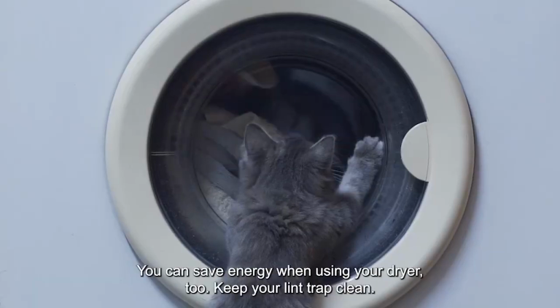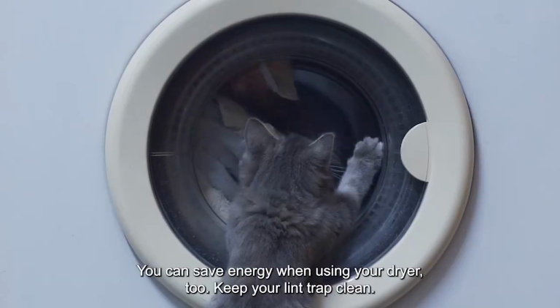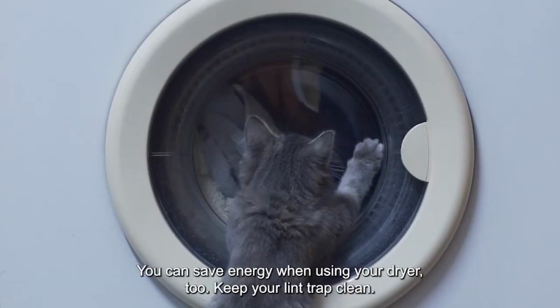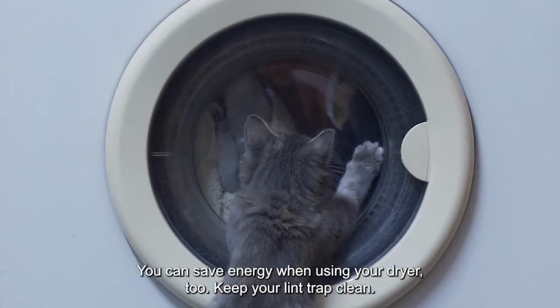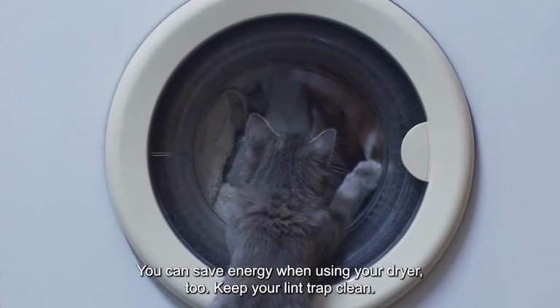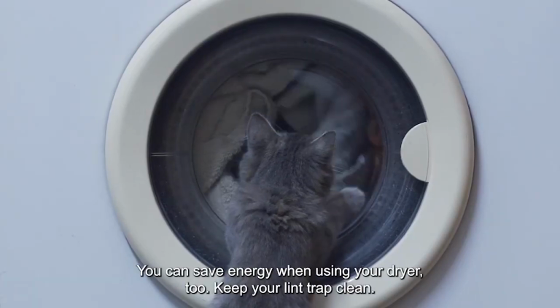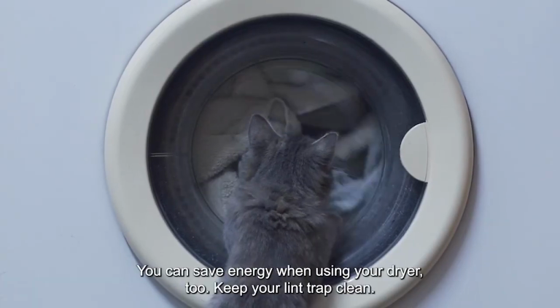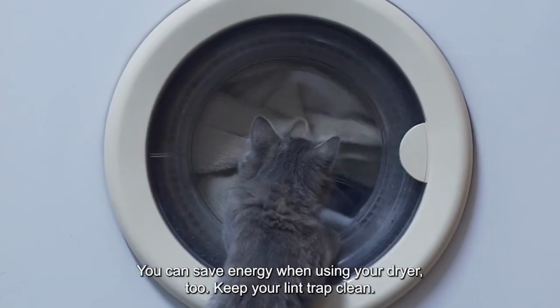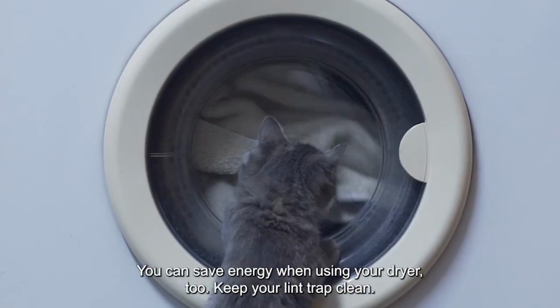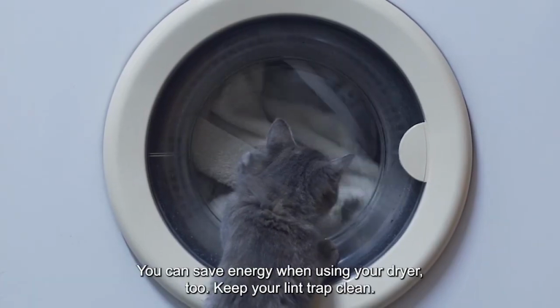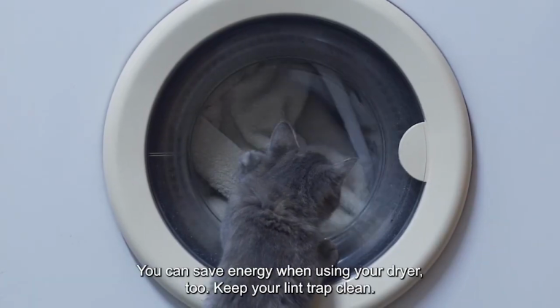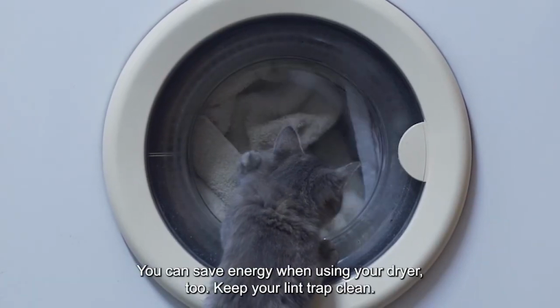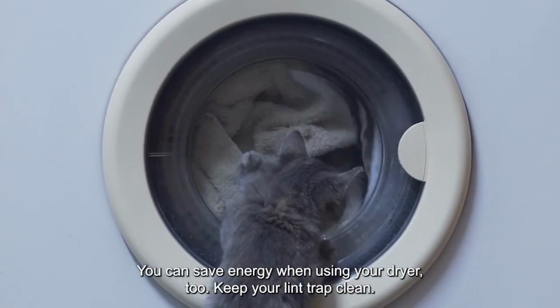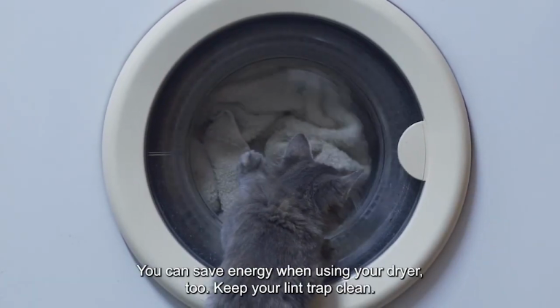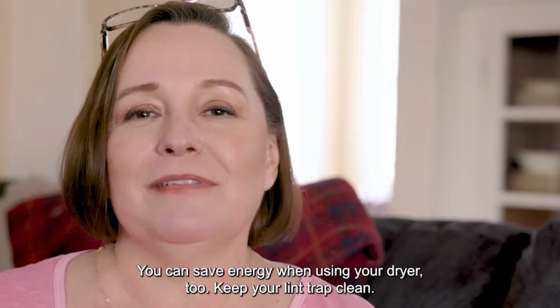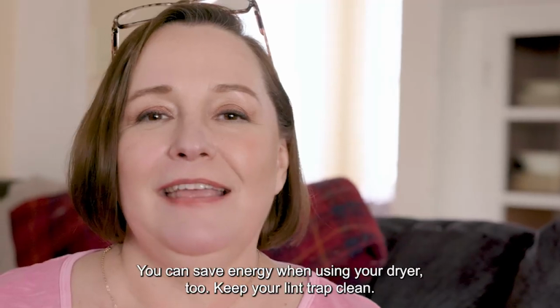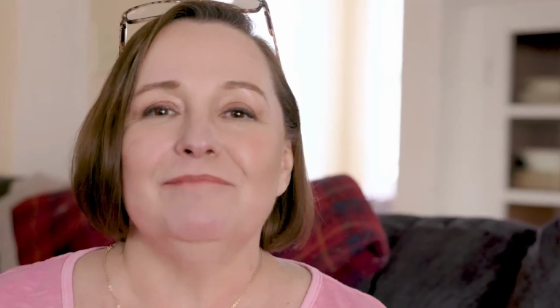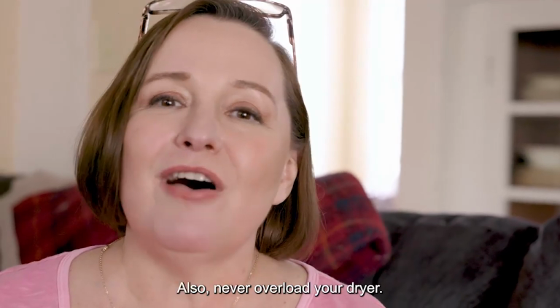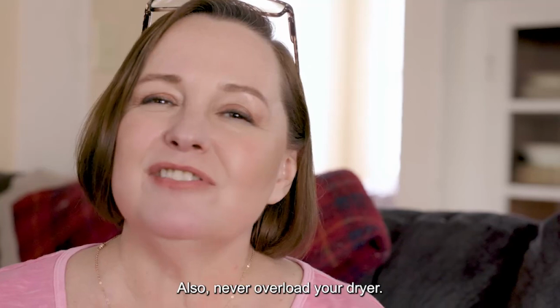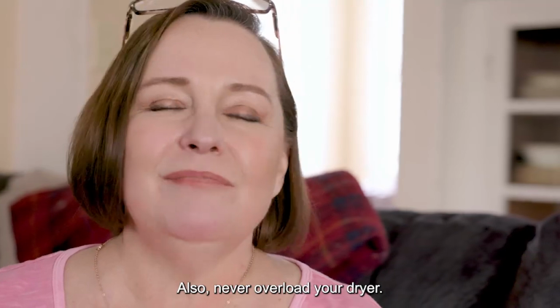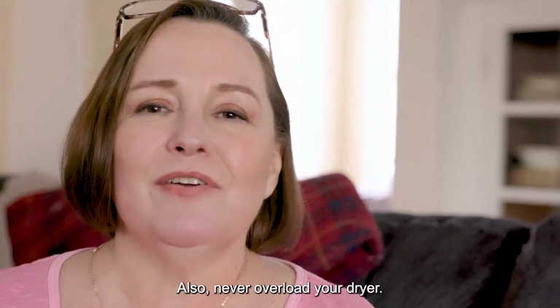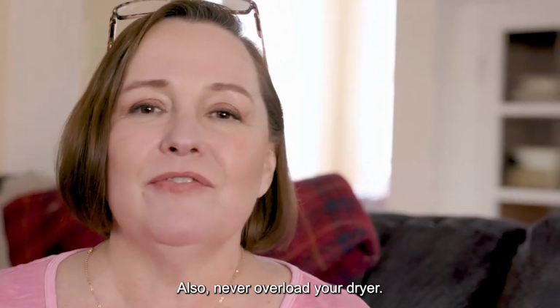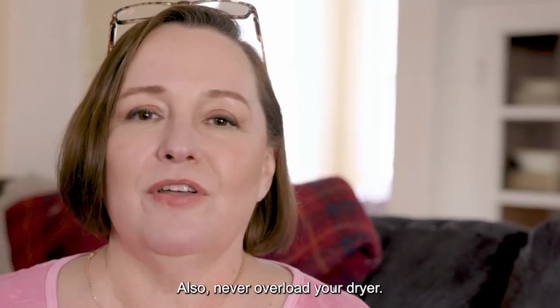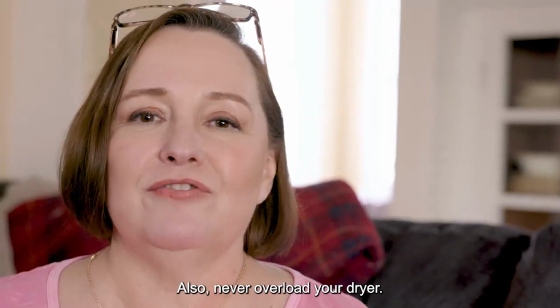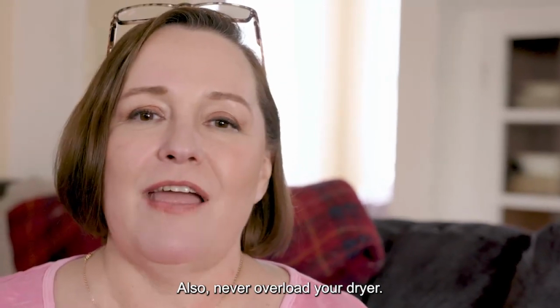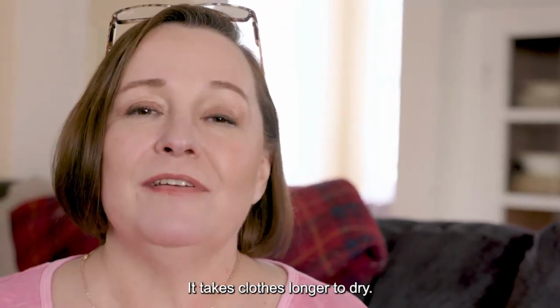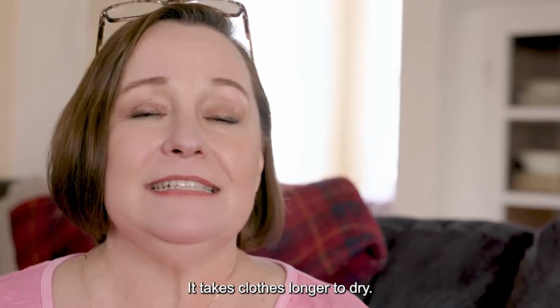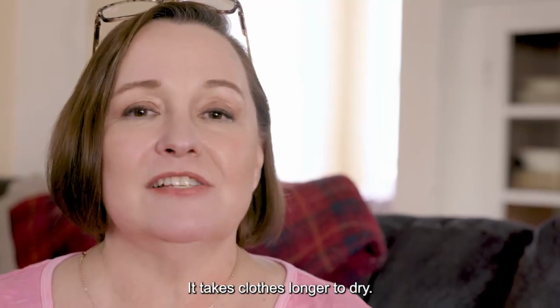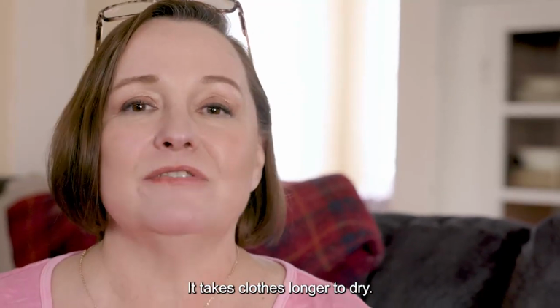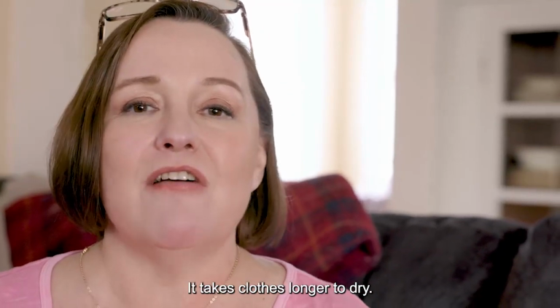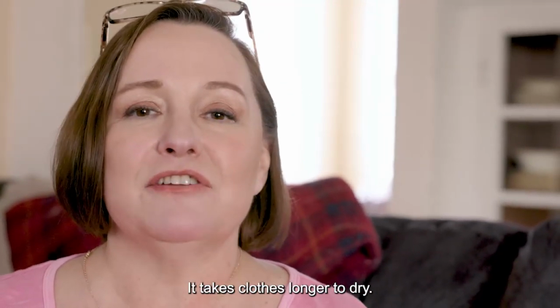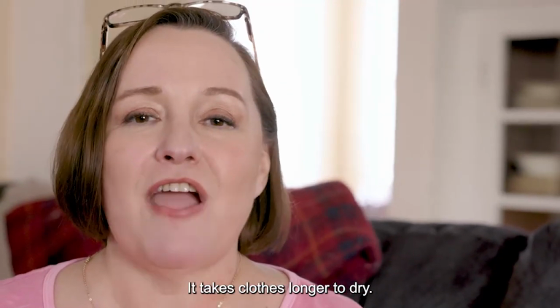You can save energy when using your dryer, too. Keep your lint trap clean. Also, never overload your dryer — it takes clothes longer to dry.